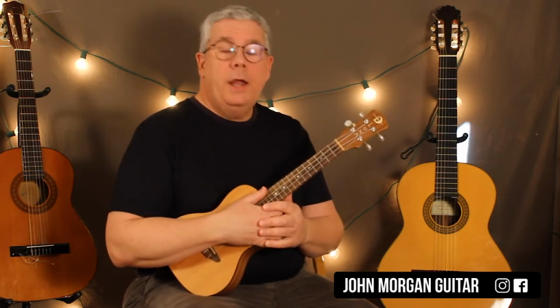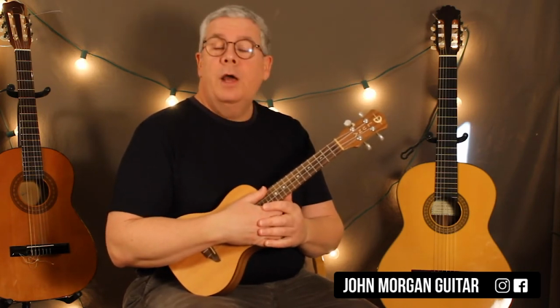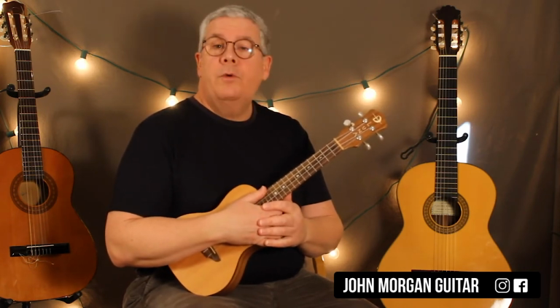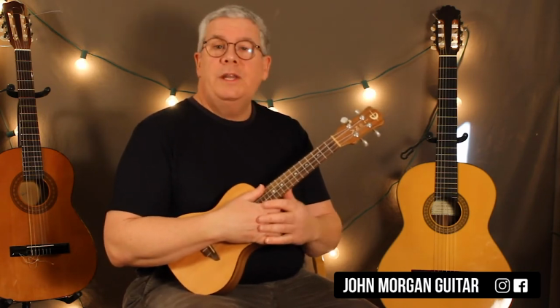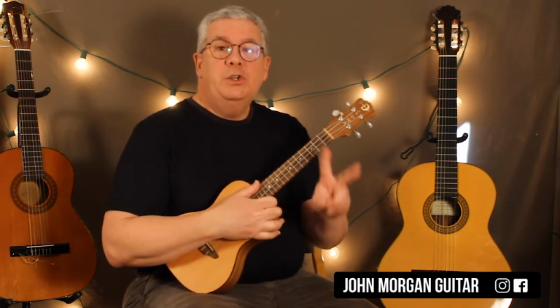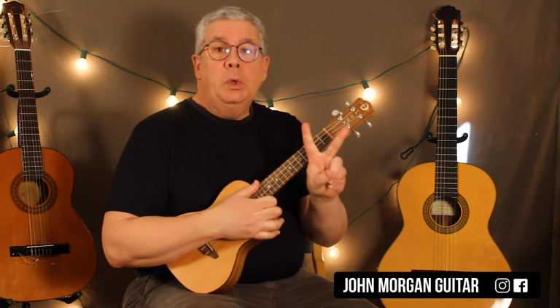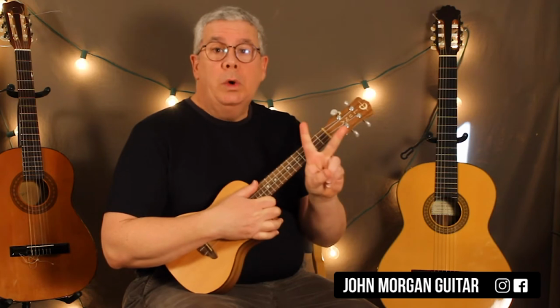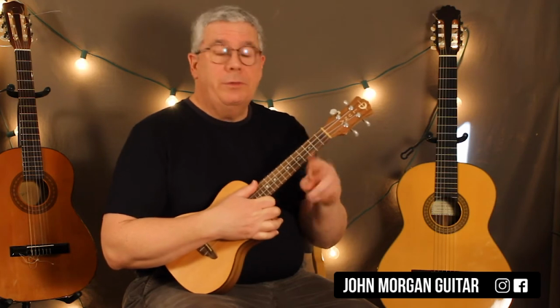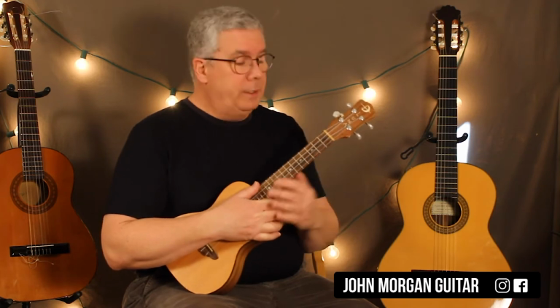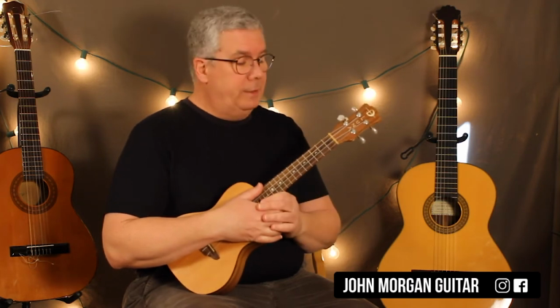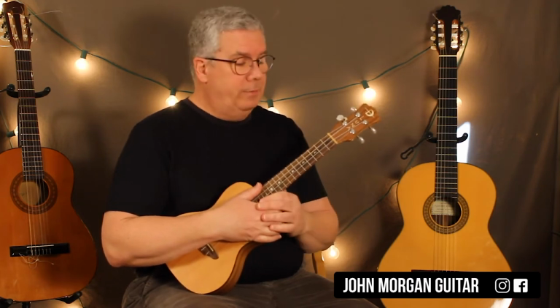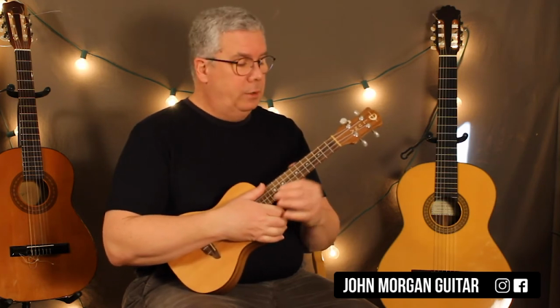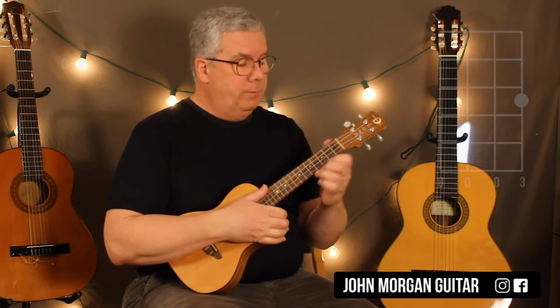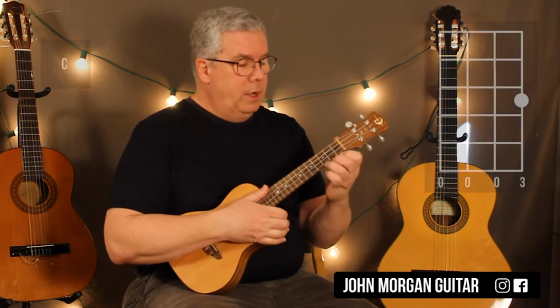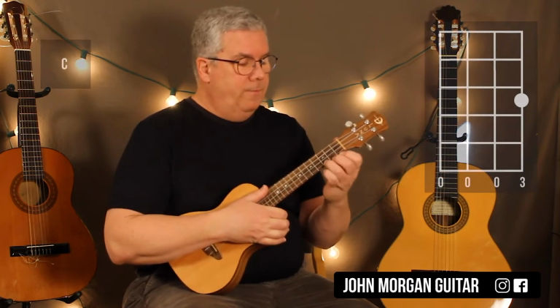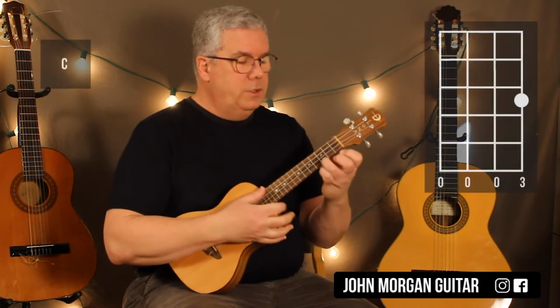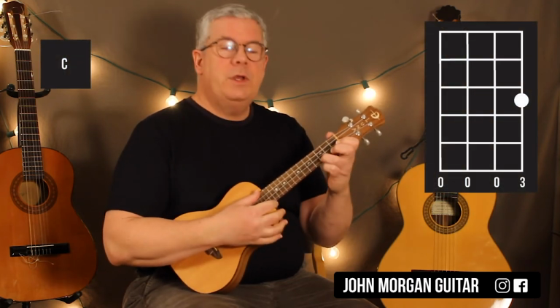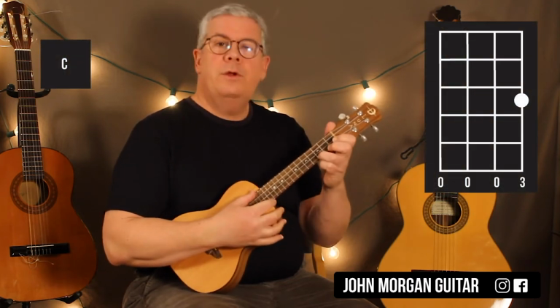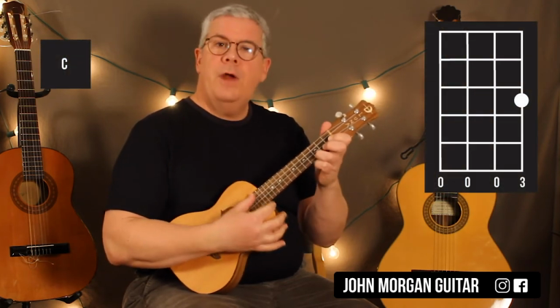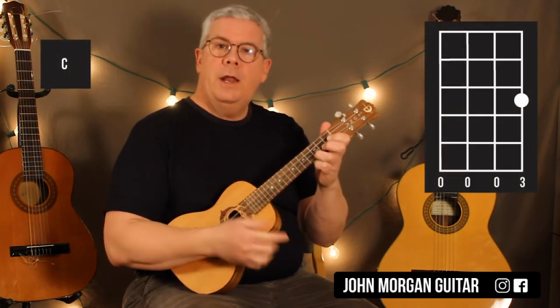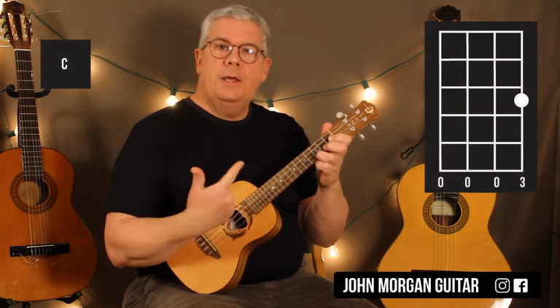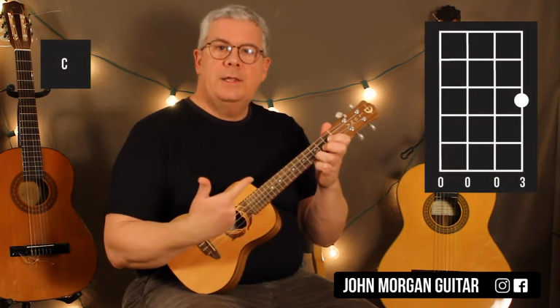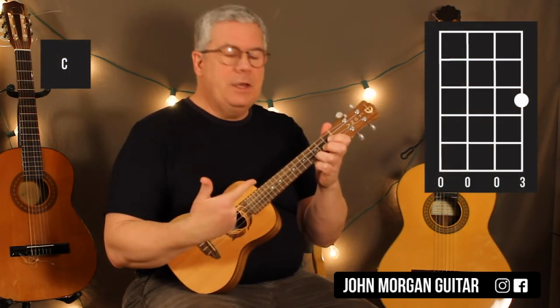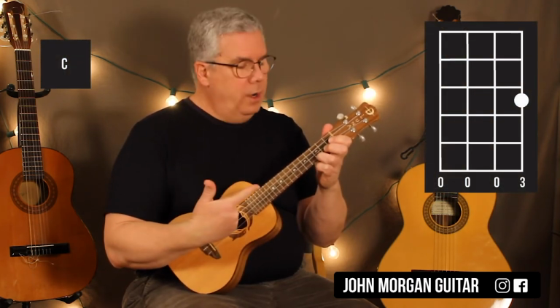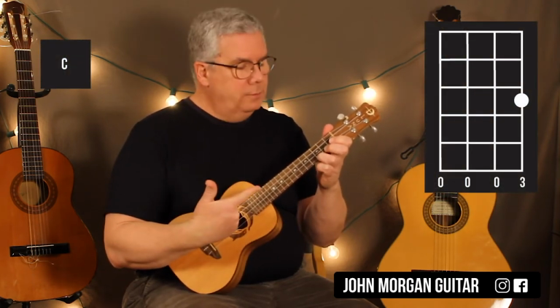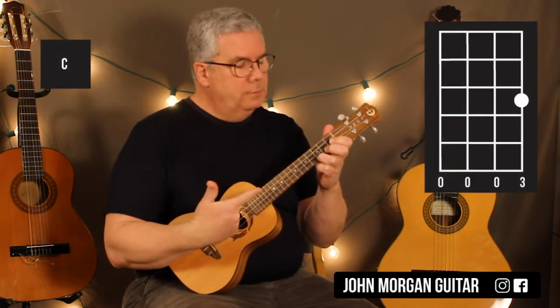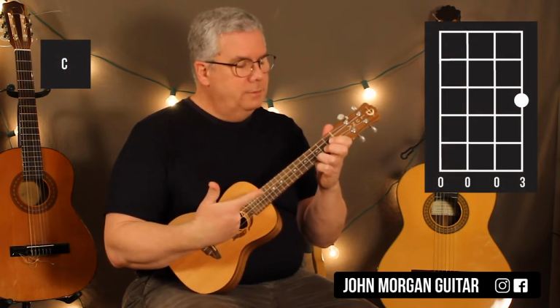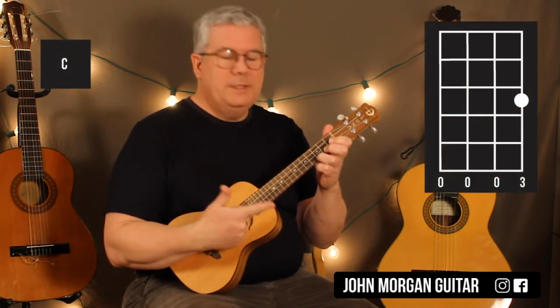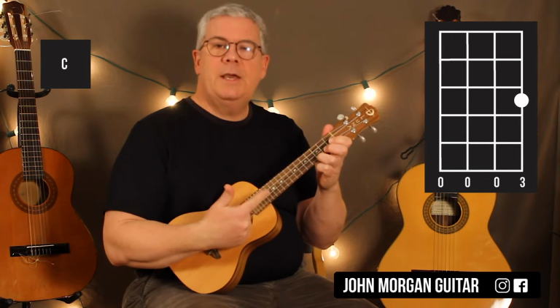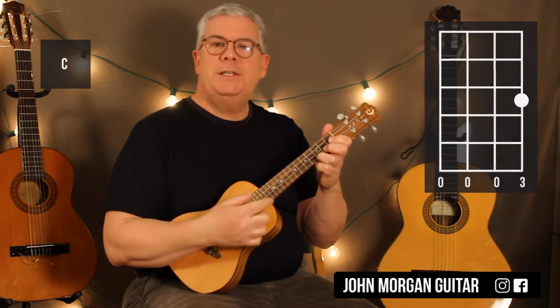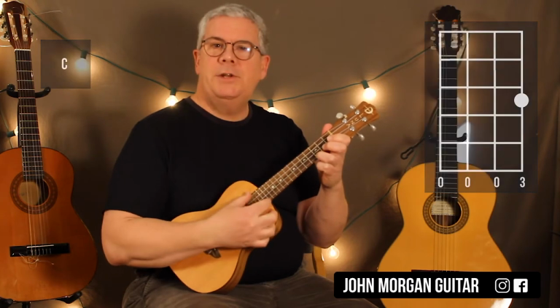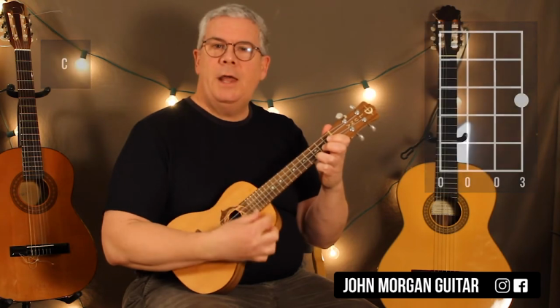Alright, we're going to need two chords for this. First string, third fret is a C chord. Doesn't get much easier than that.